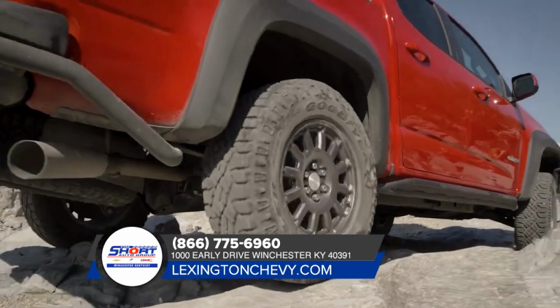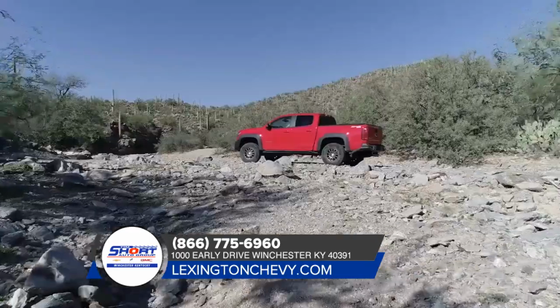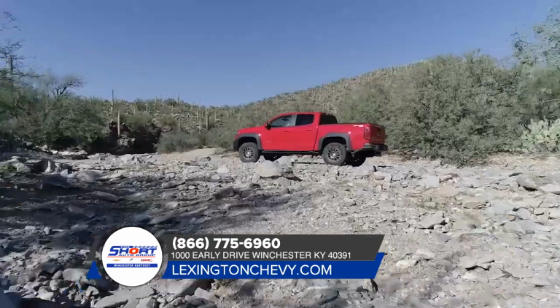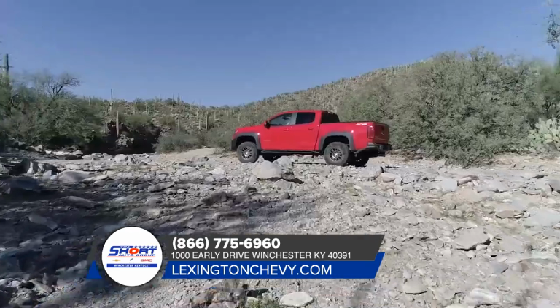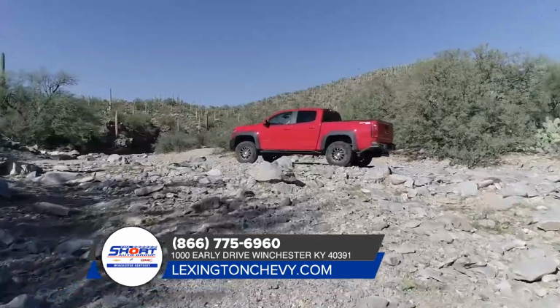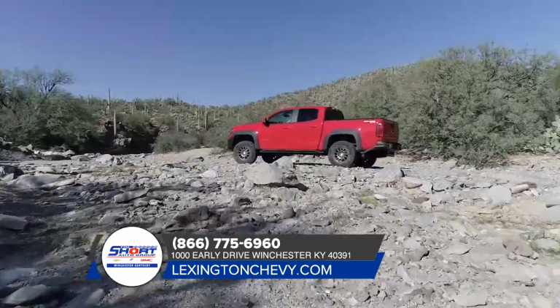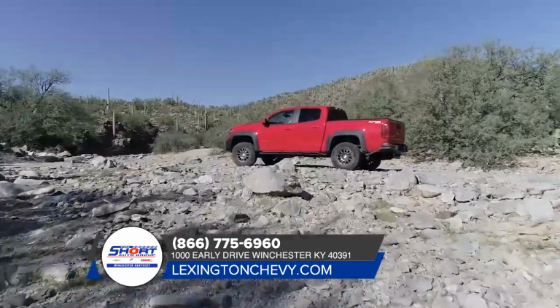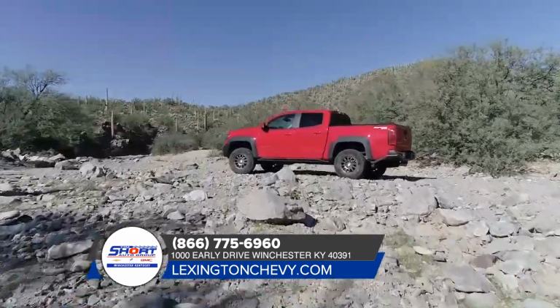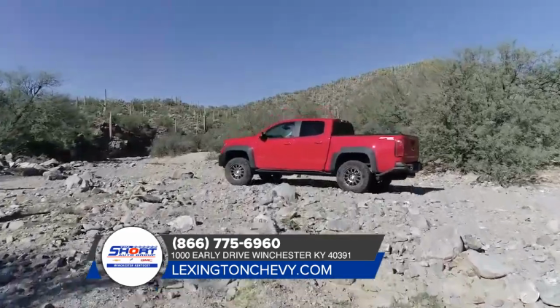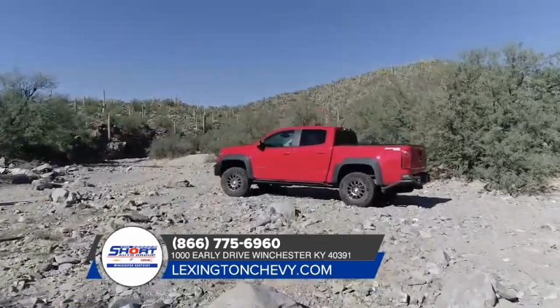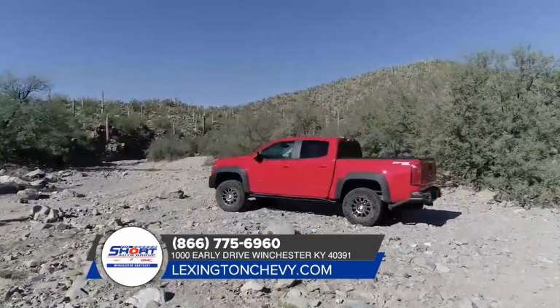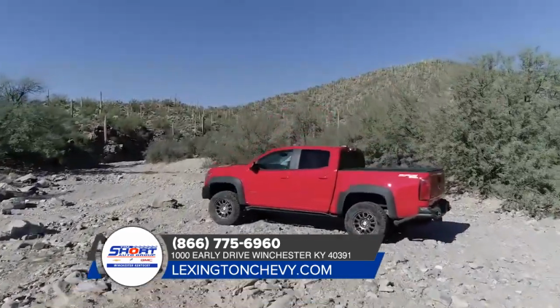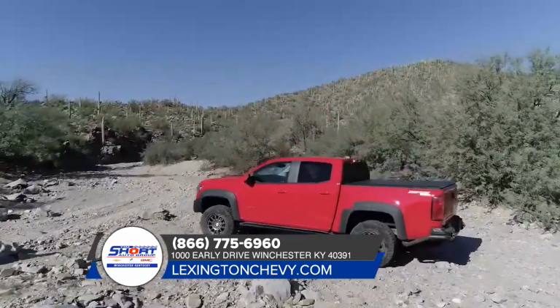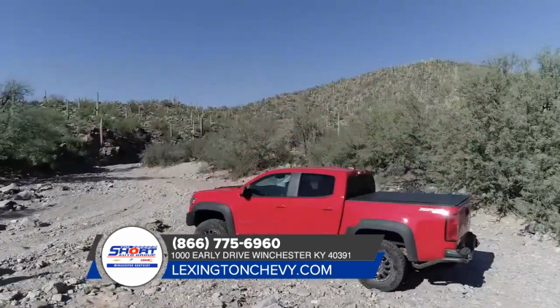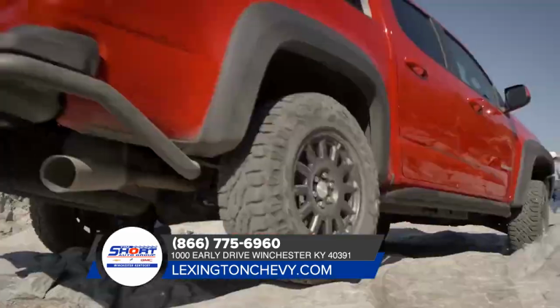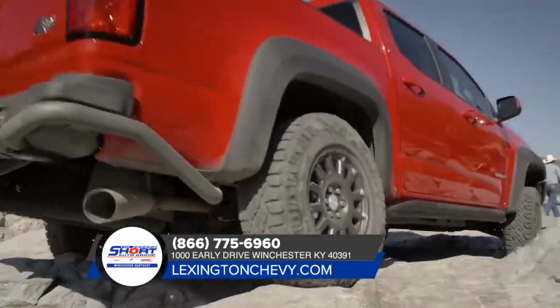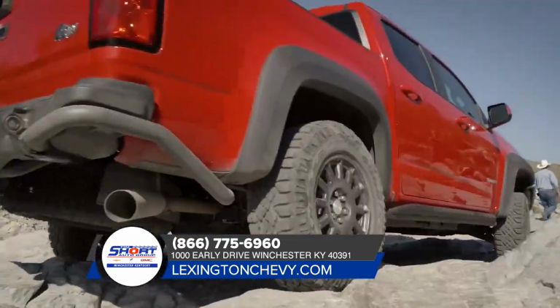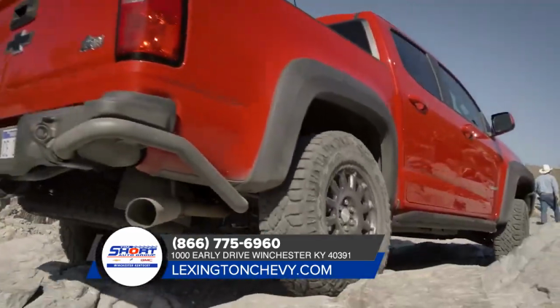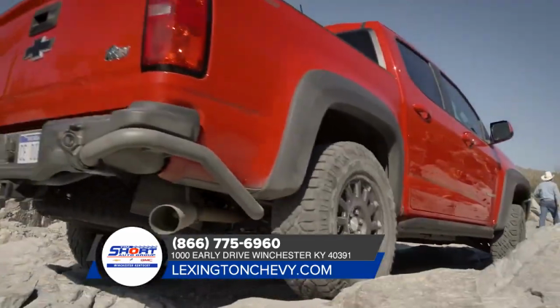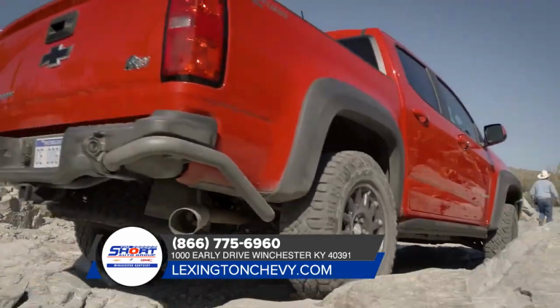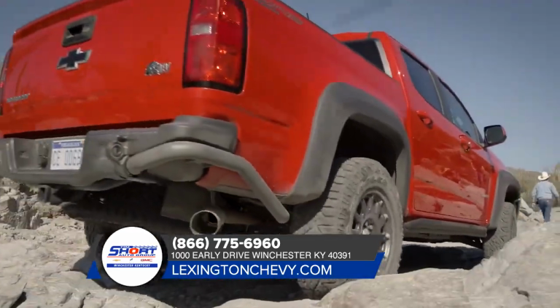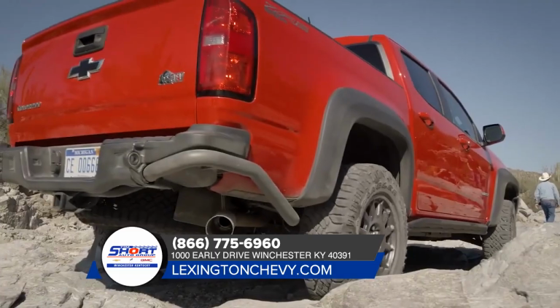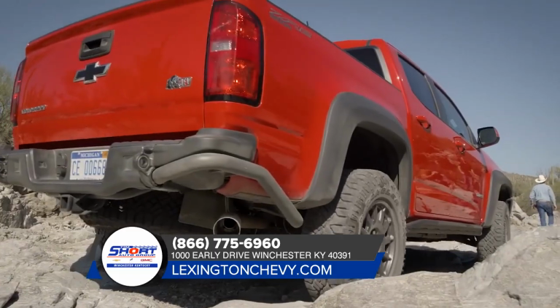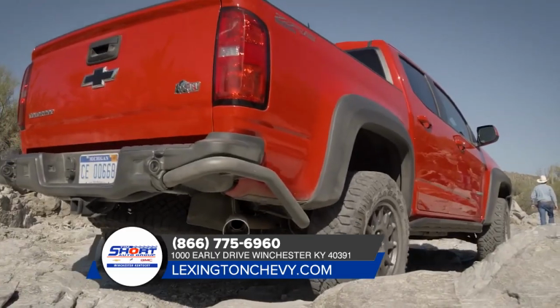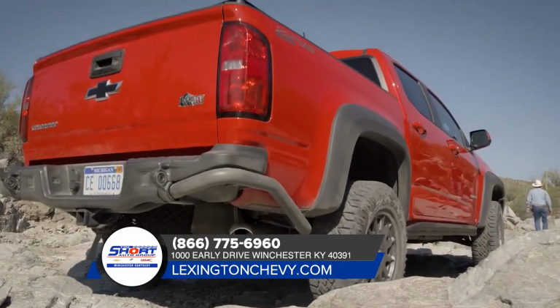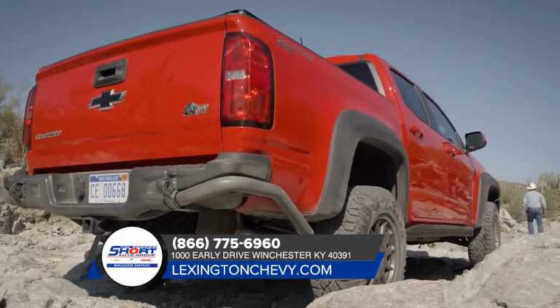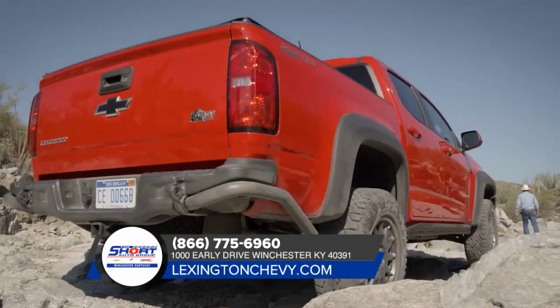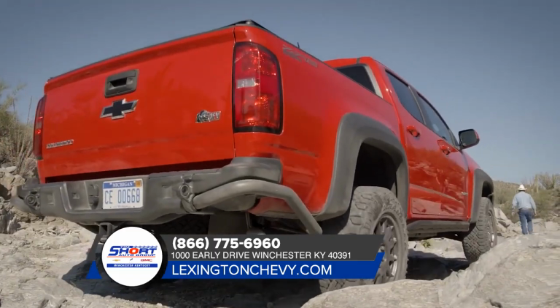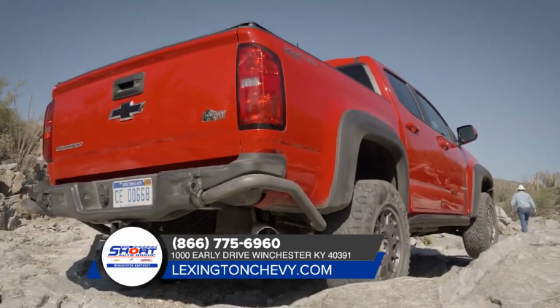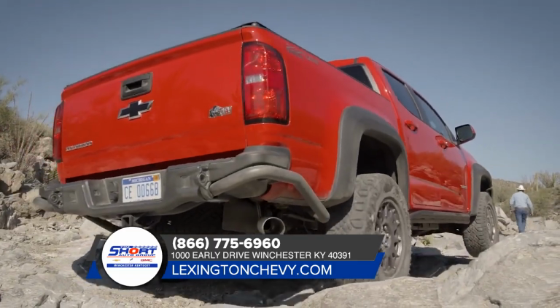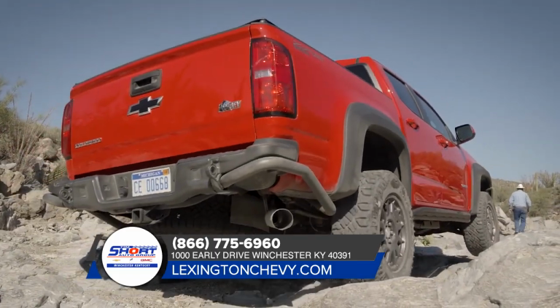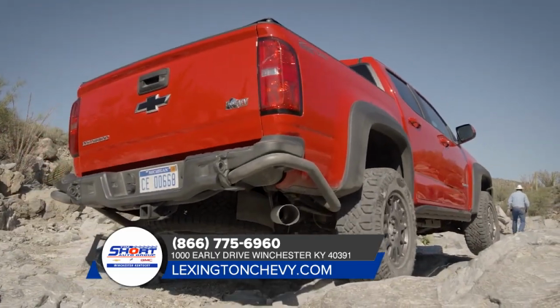The Colorado boasts a wide selection of trims ranging from work trucks to the ZR2 that's built to dominate the off-road.